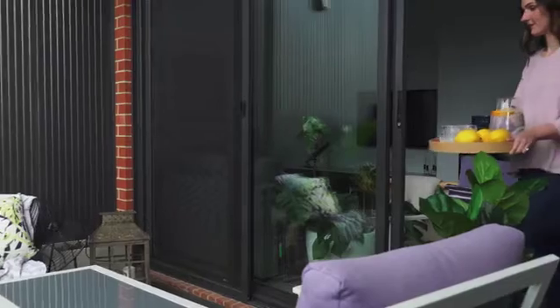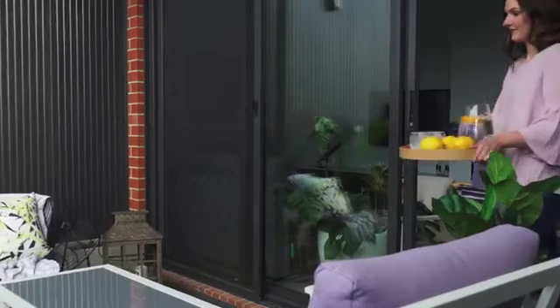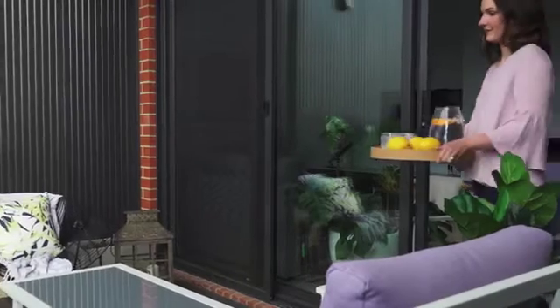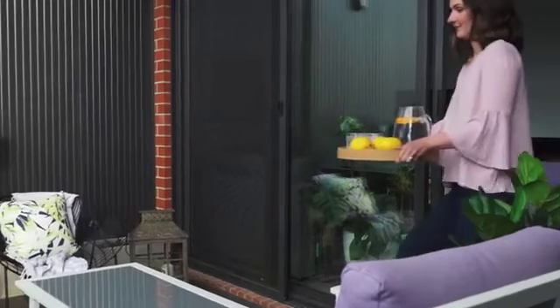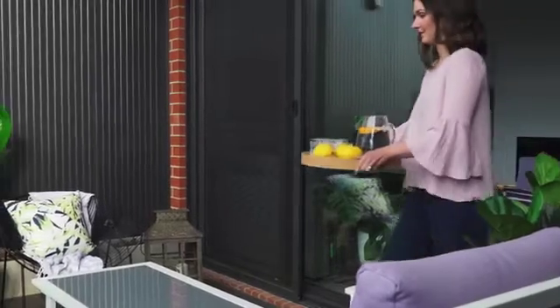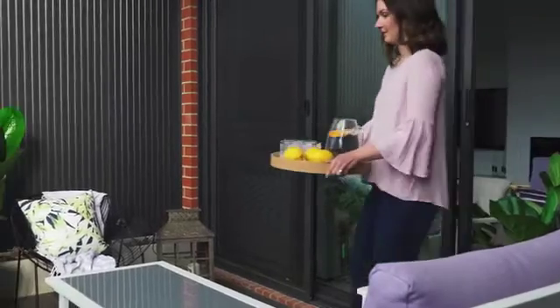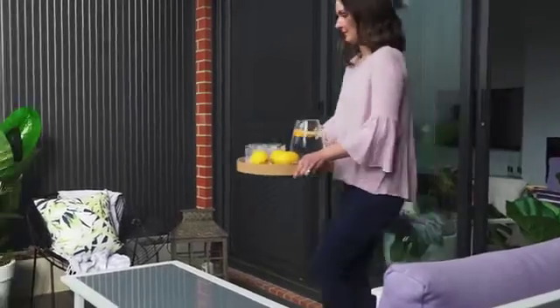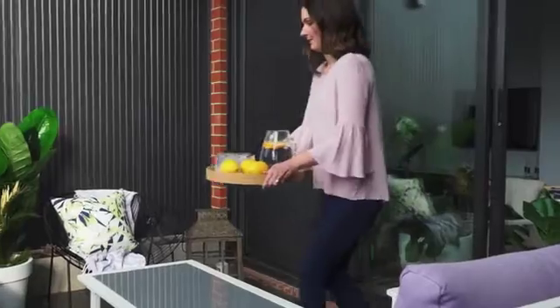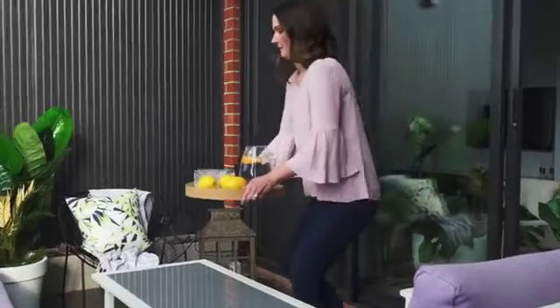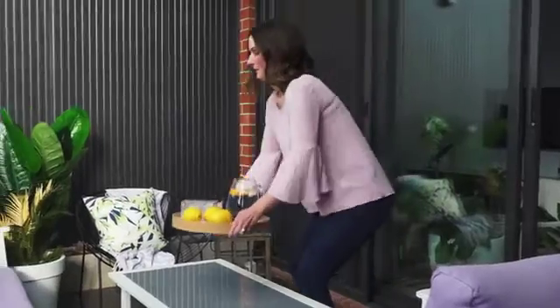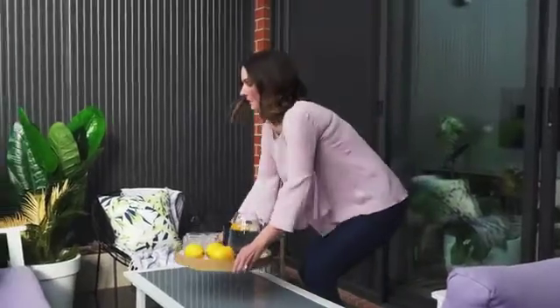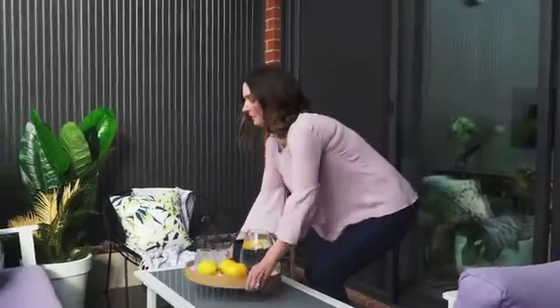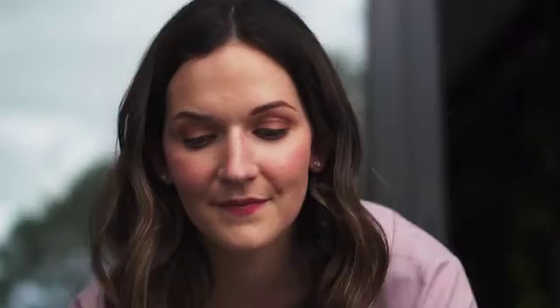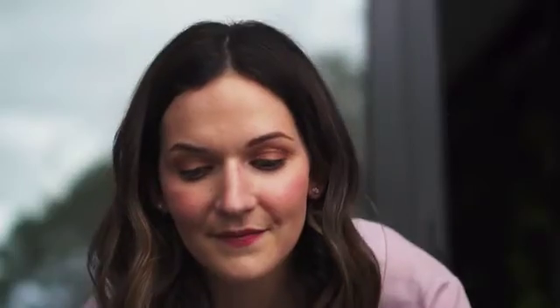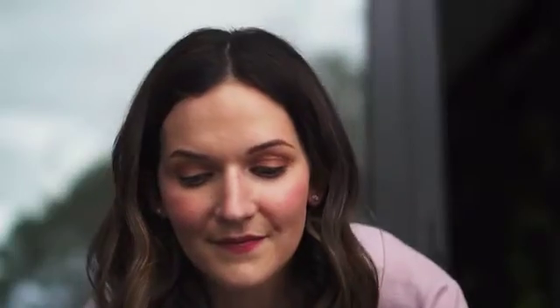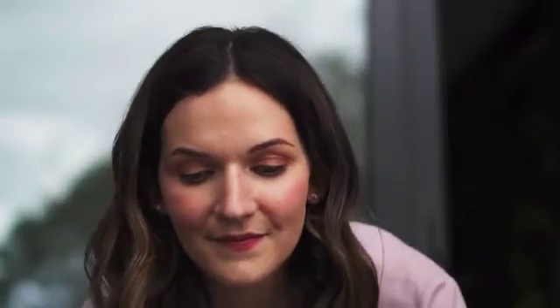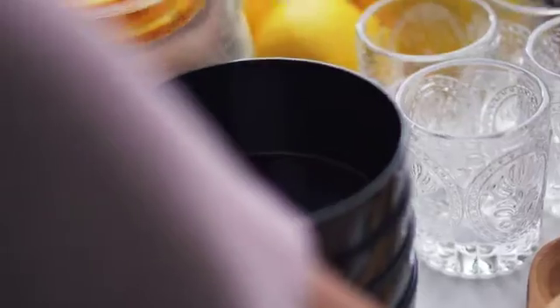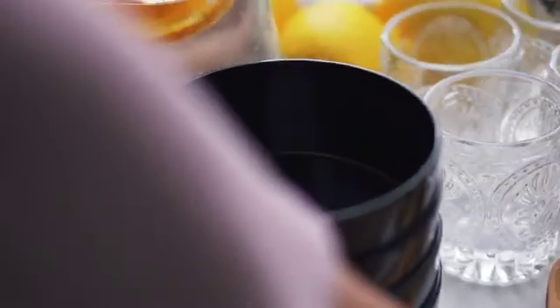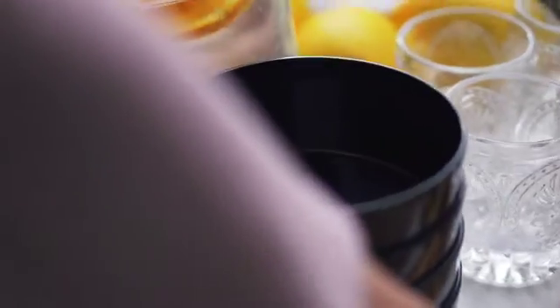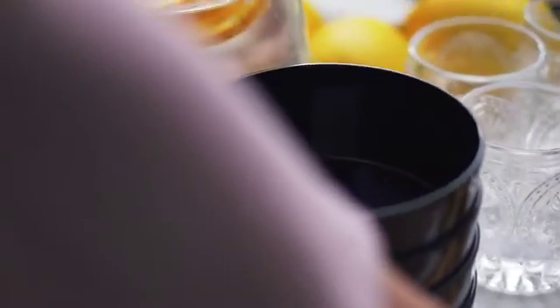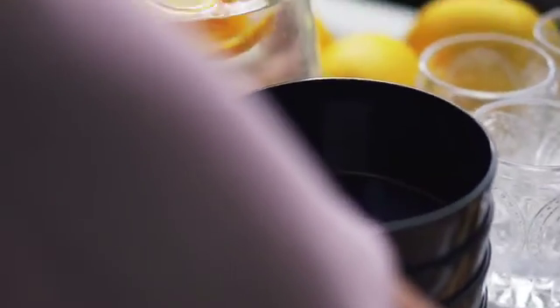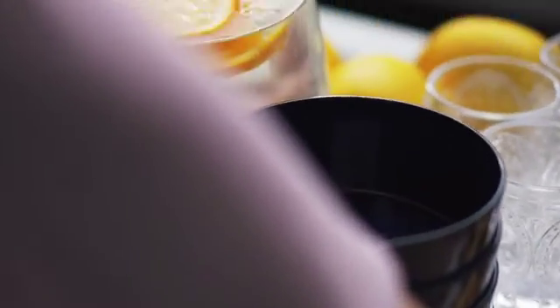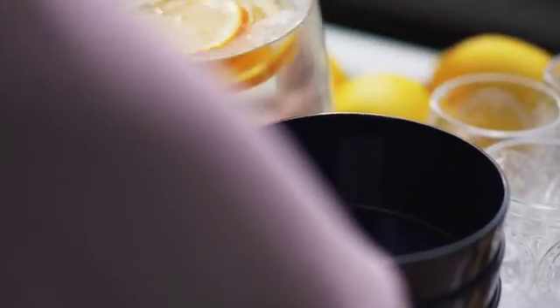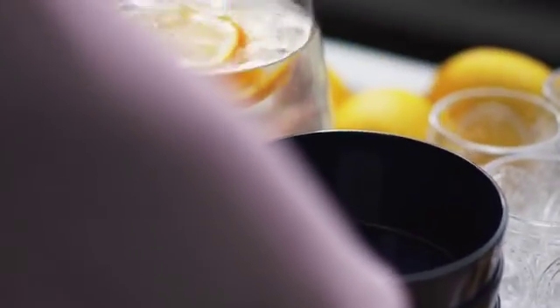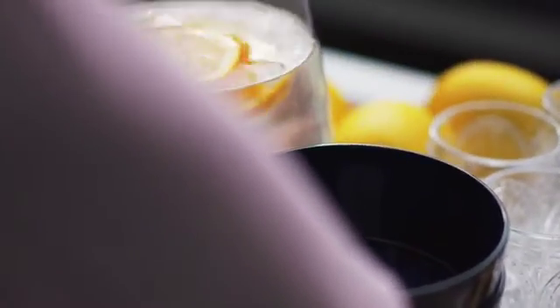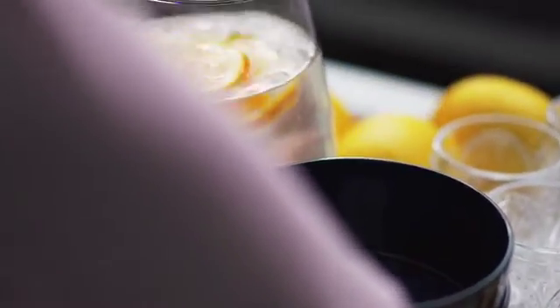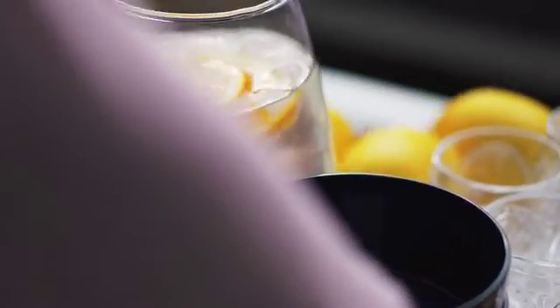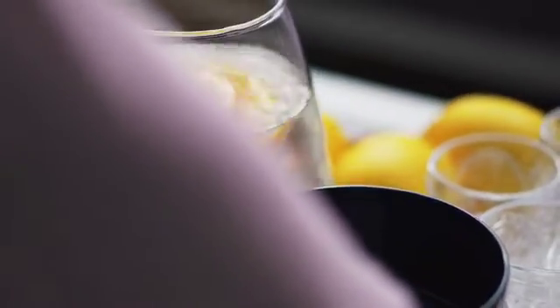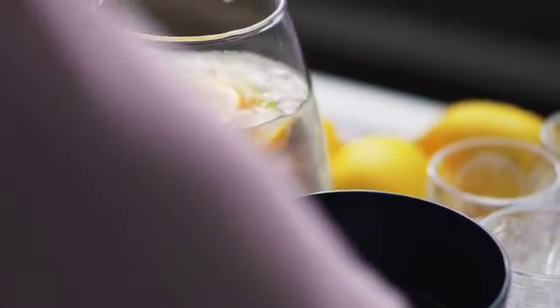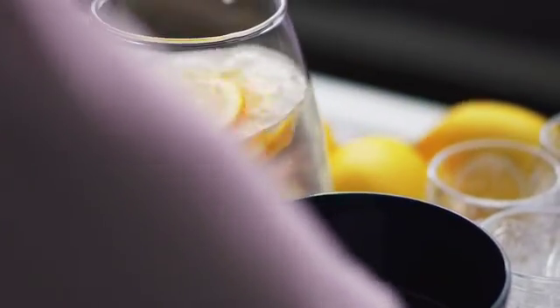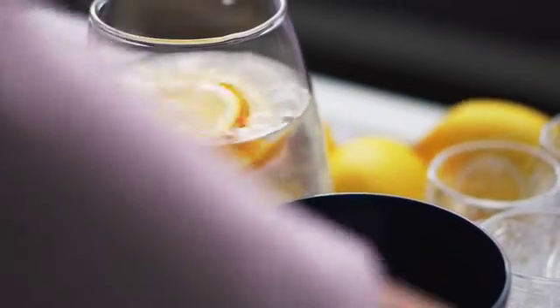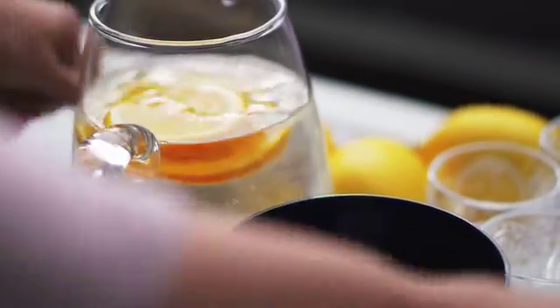A large outdoor rug can anchor the space, and it's great to have a coffee table or some side tables where you can rest a cold drink.